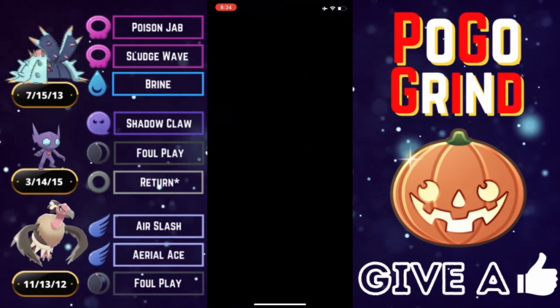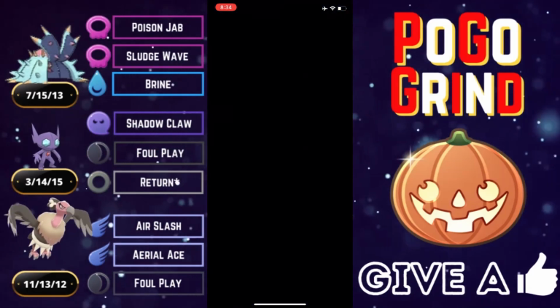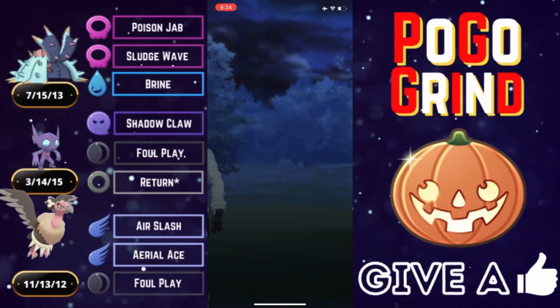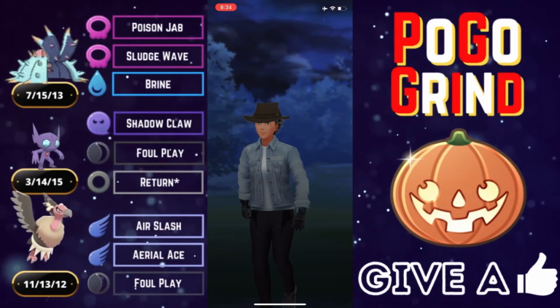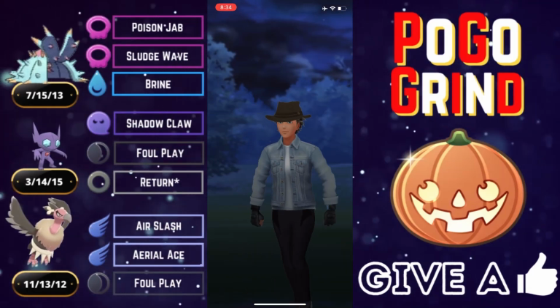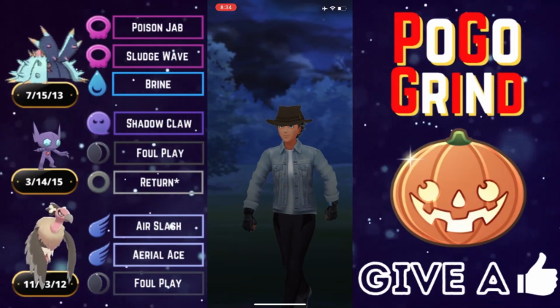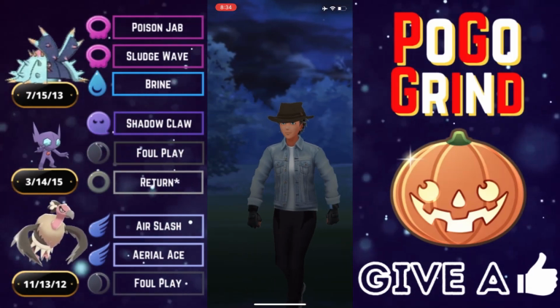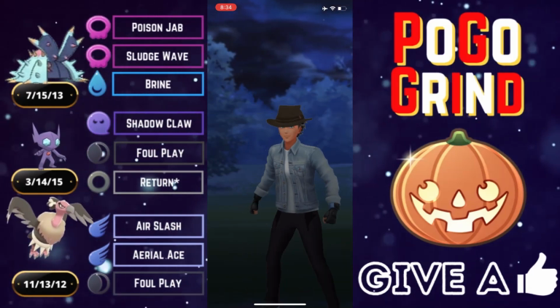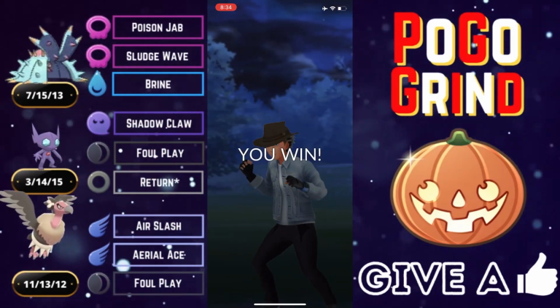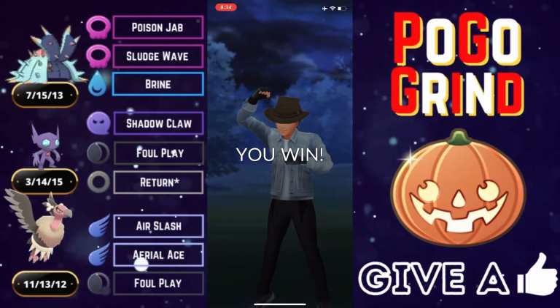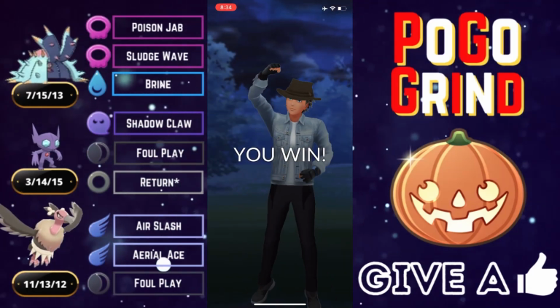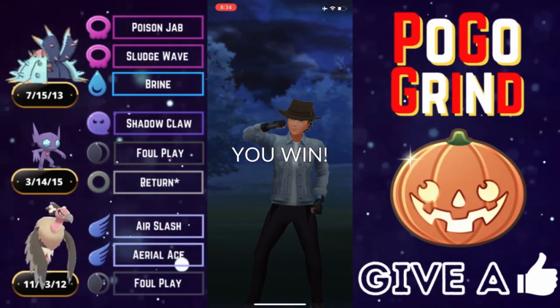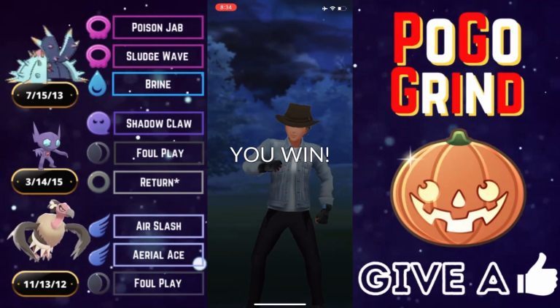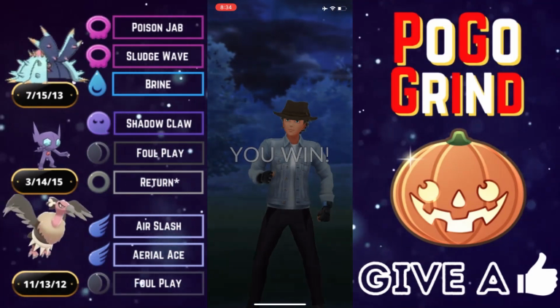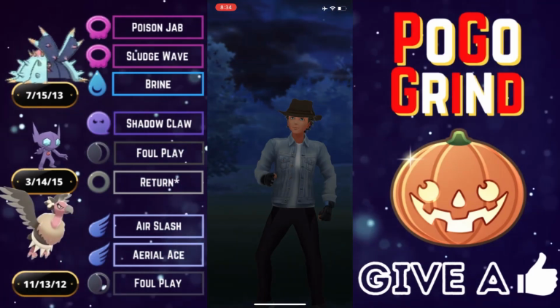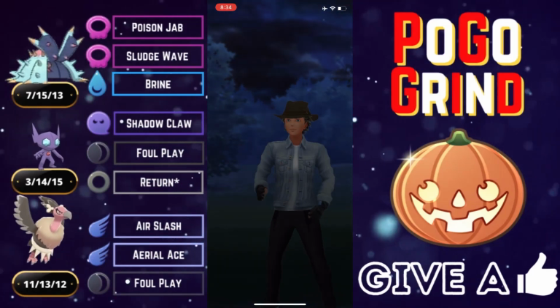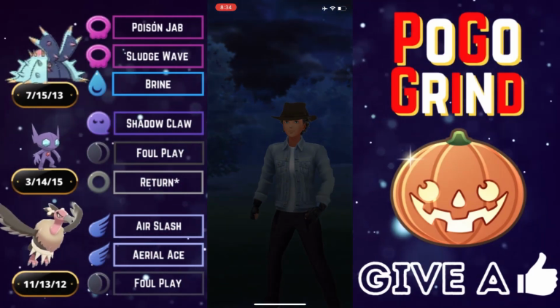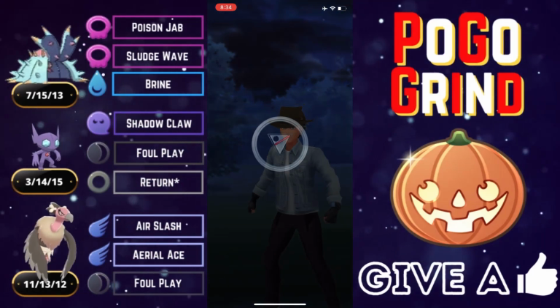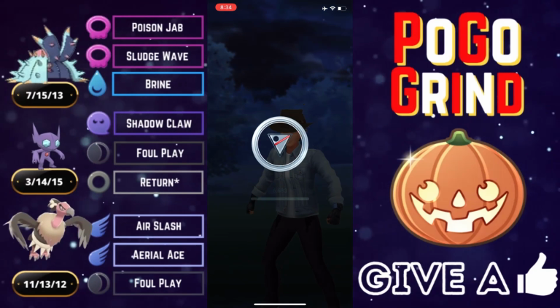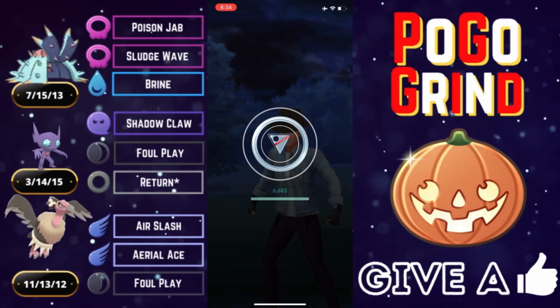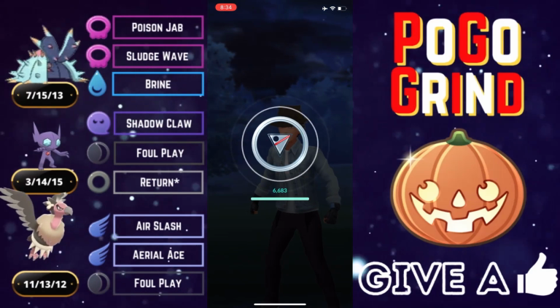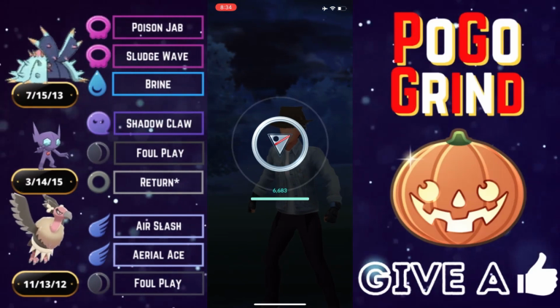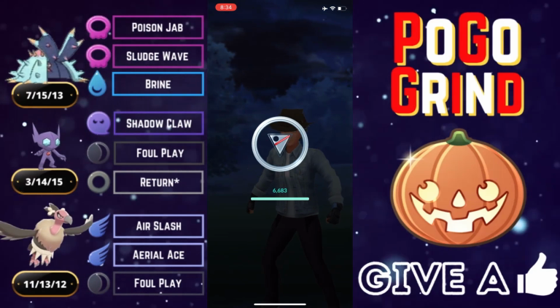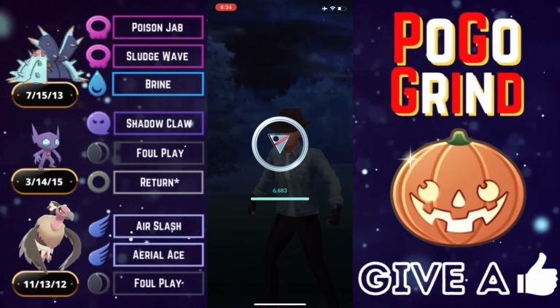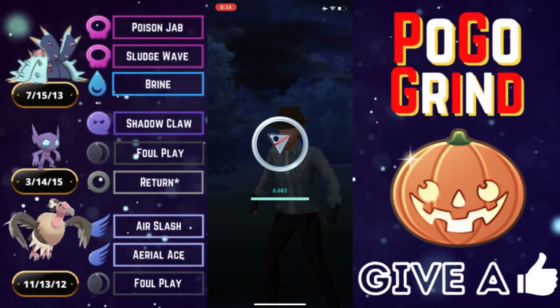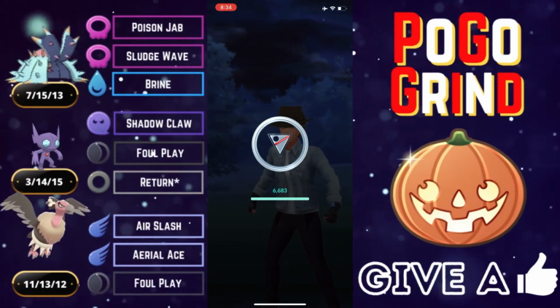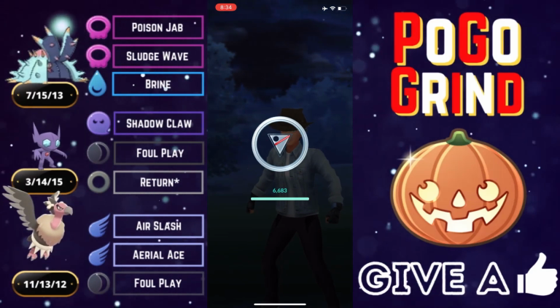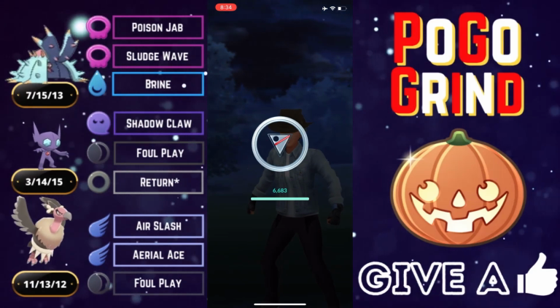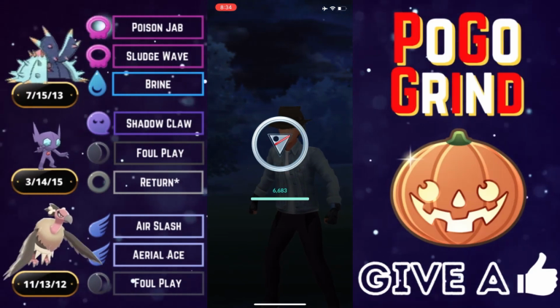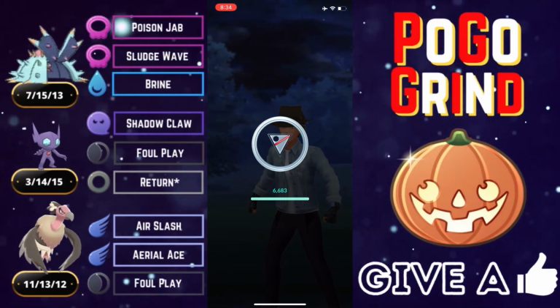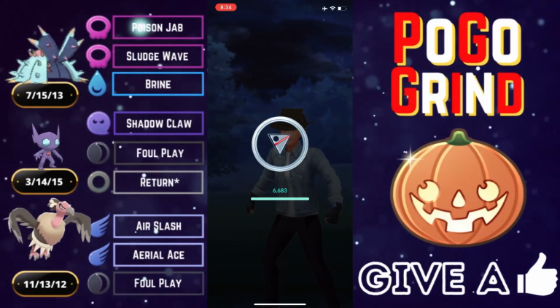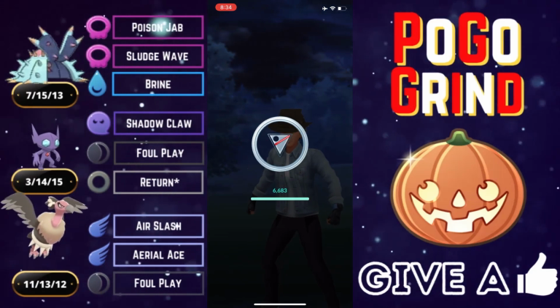We tank that Return no problem and go for a Foul Play — it's not going to cut it on our Mandibuzz. We are absolutely not shielding, and we farm down. All they have left is that poor Mawile; we go for another resisted Foul Play and they top-left. I think they had just about enough — it was not trending in the right direction. Good game, well played.